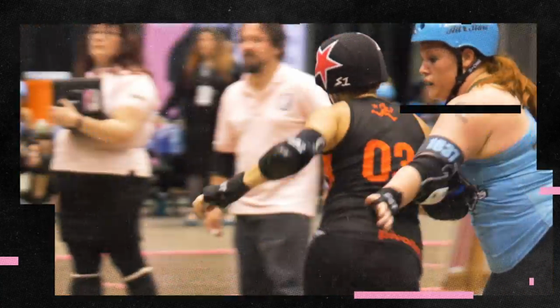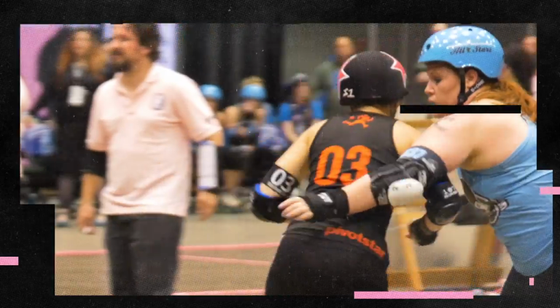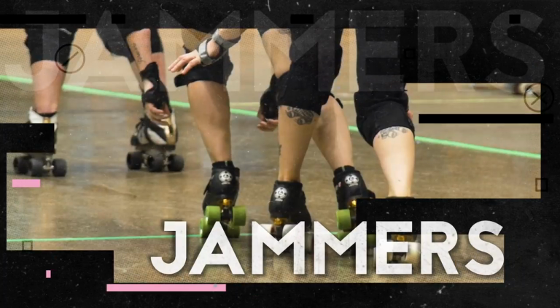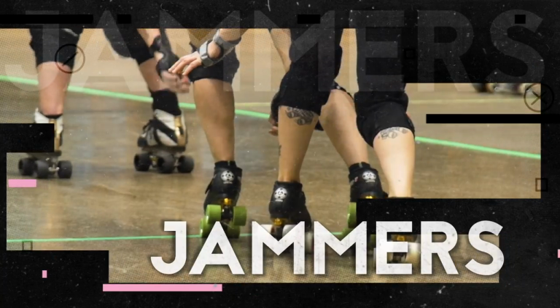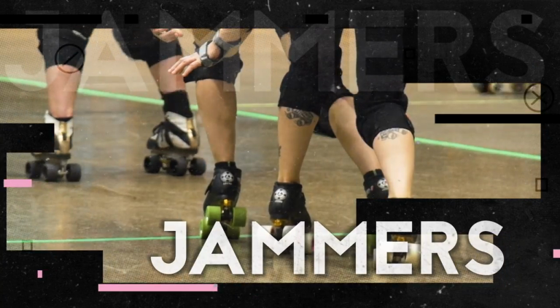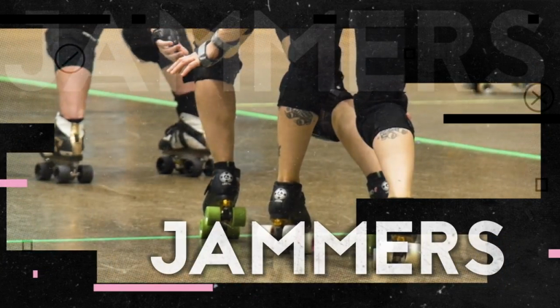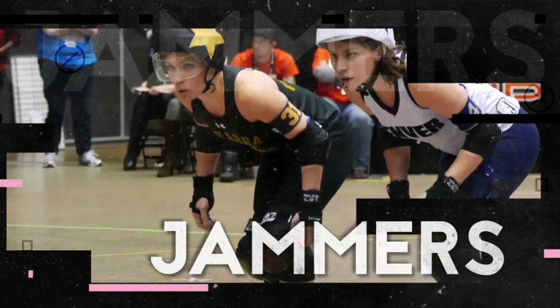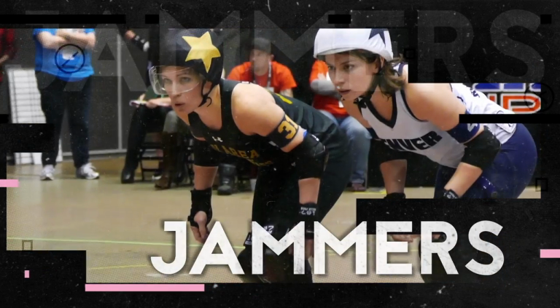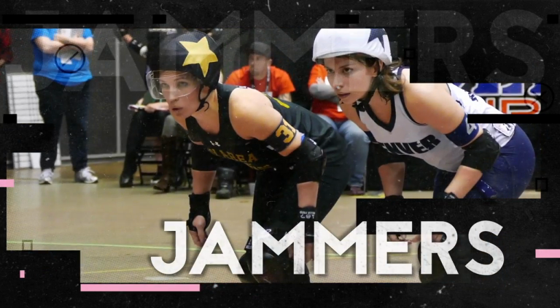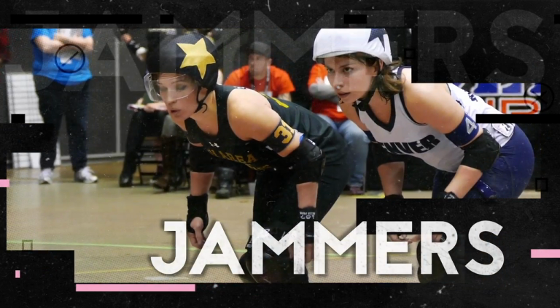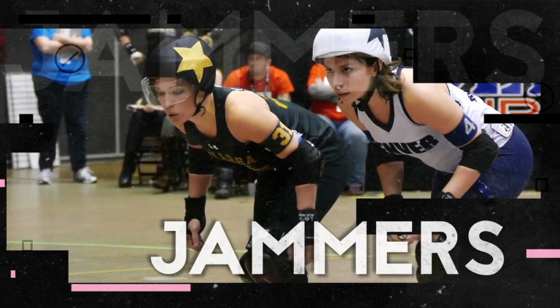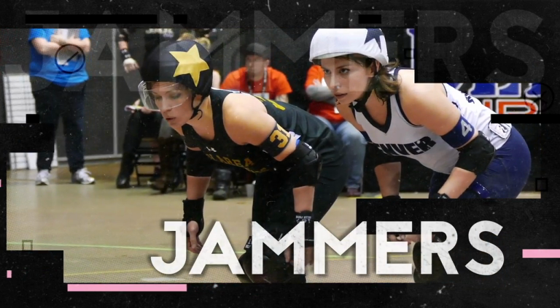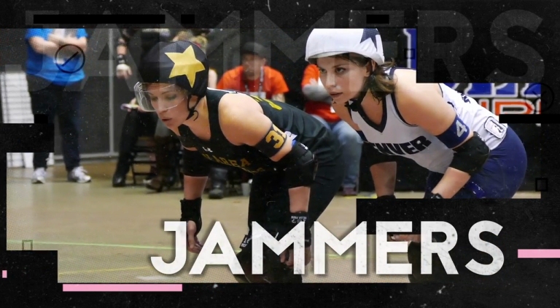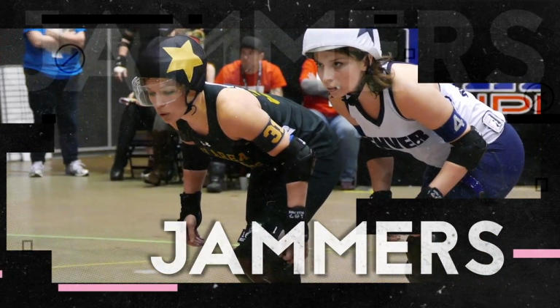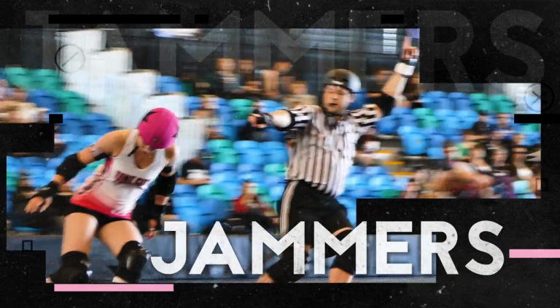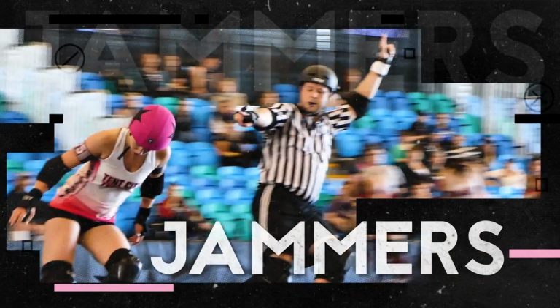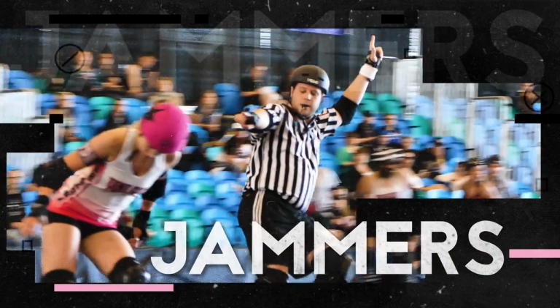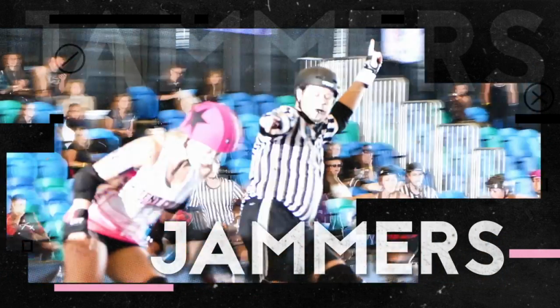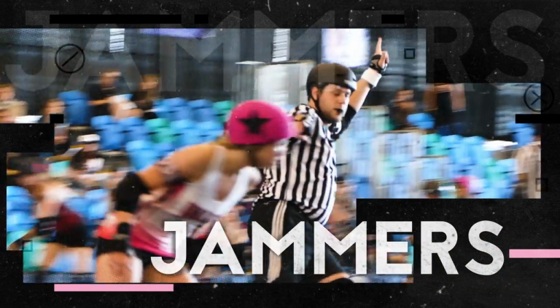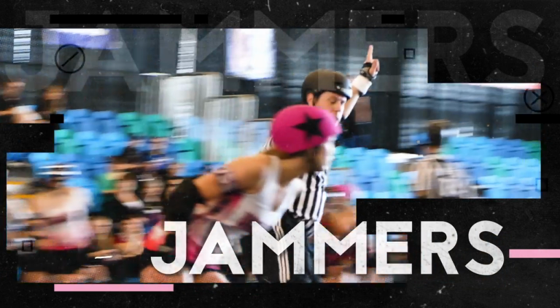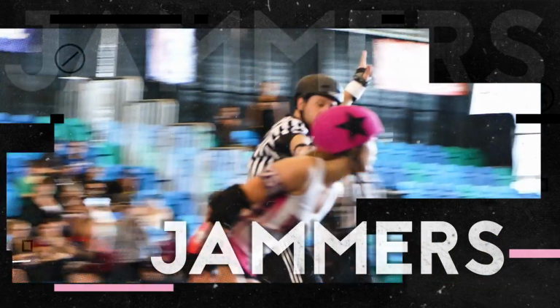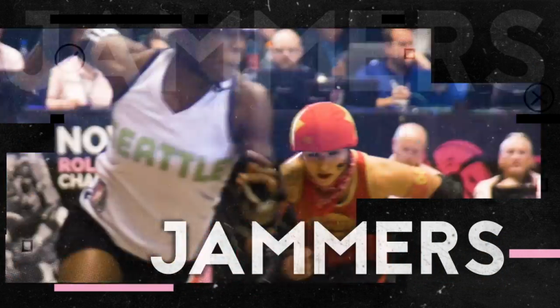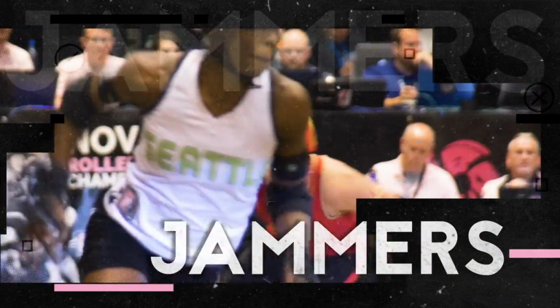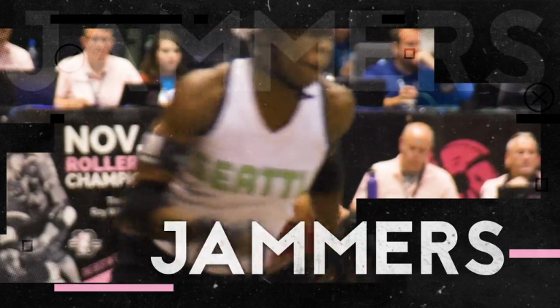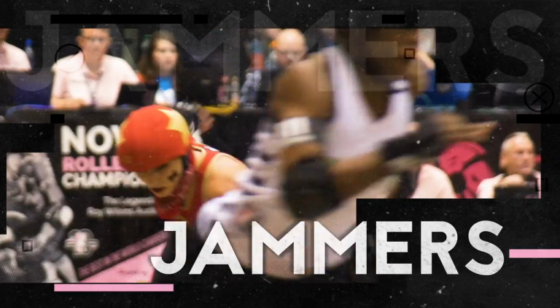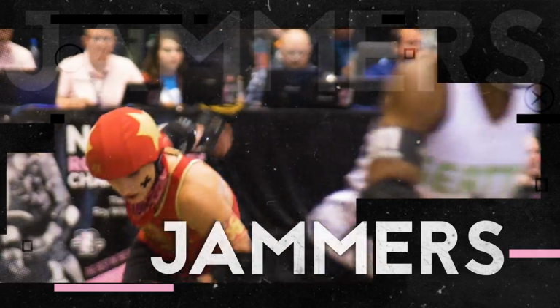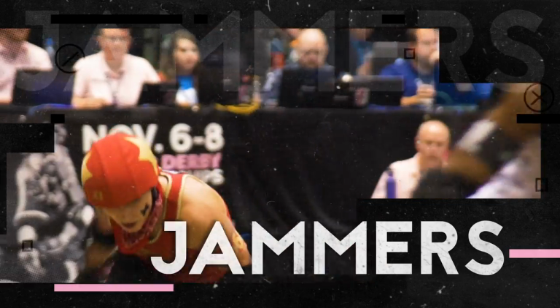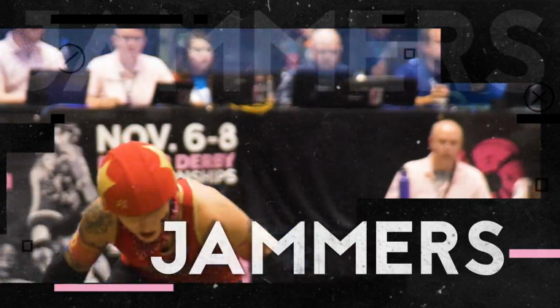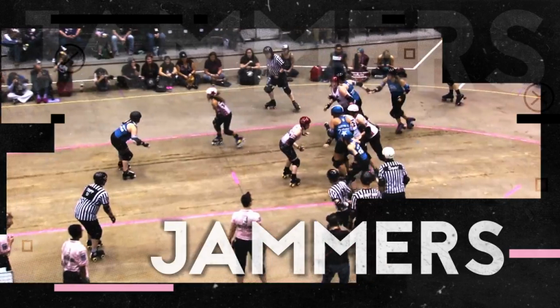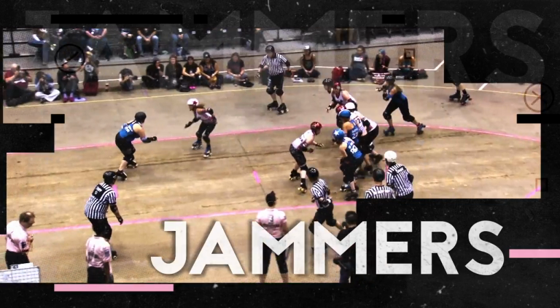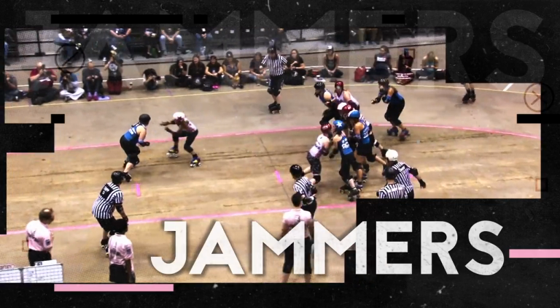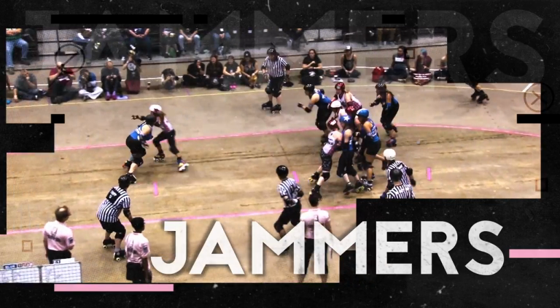At the beginning of the jam, each team fields a jammer. The jammer is the skater with a star on her helmet, and she is the only one allowed to score points for her team.